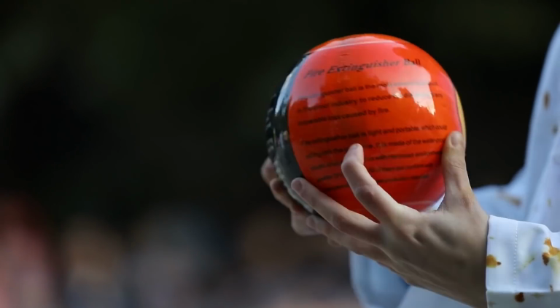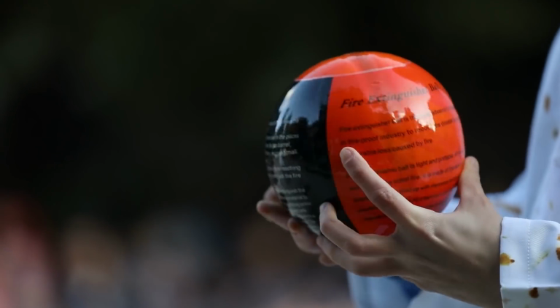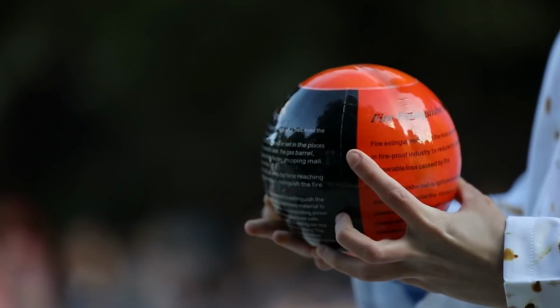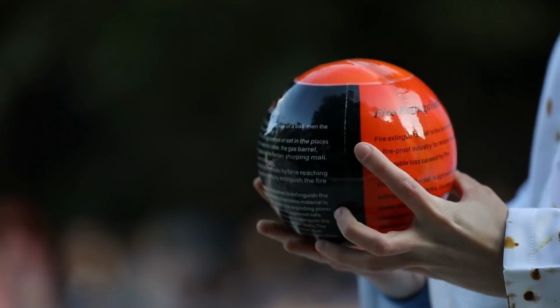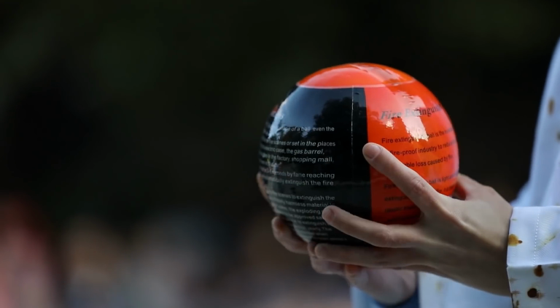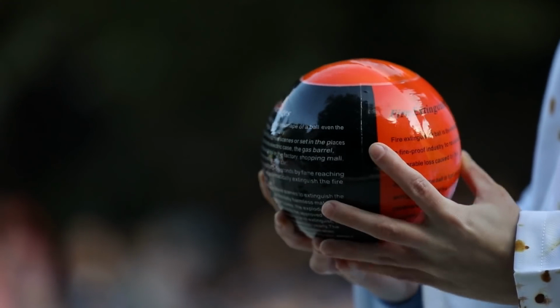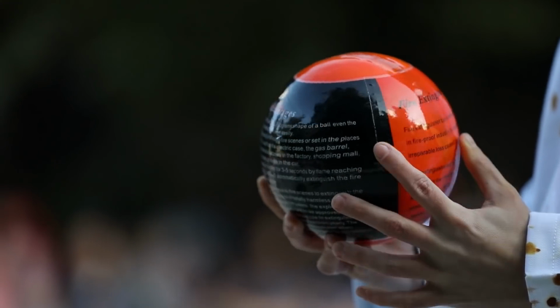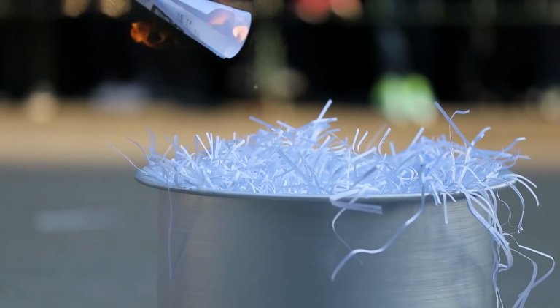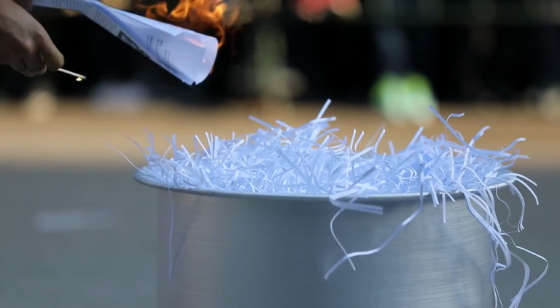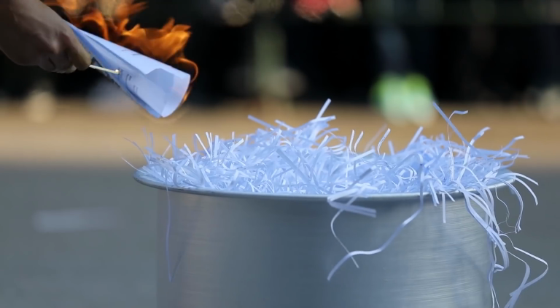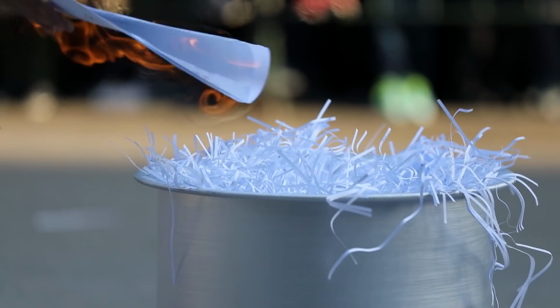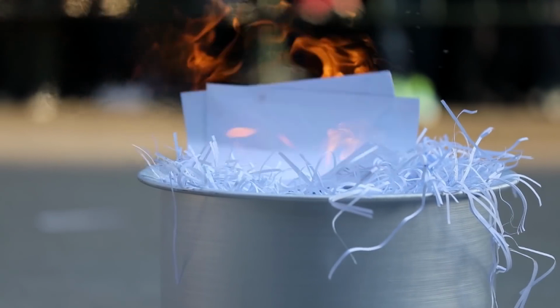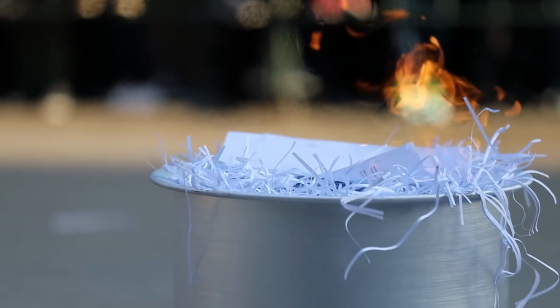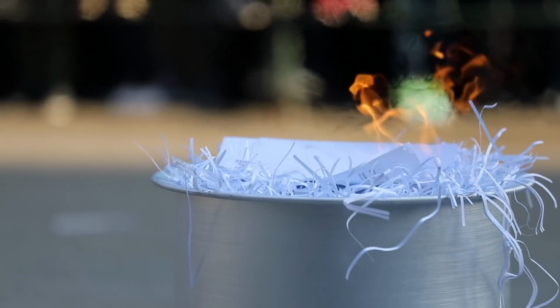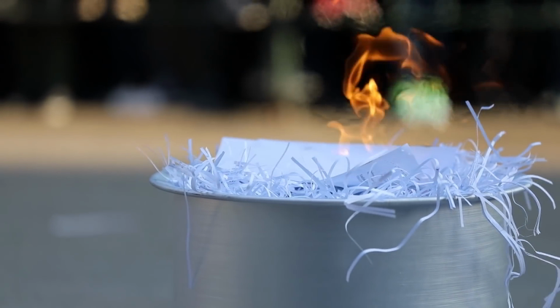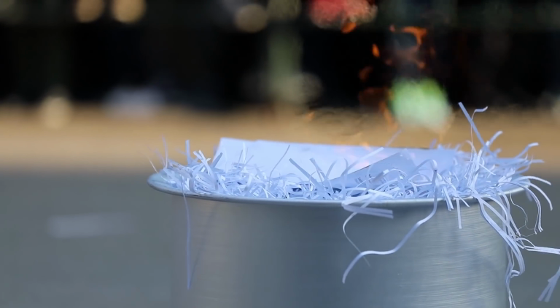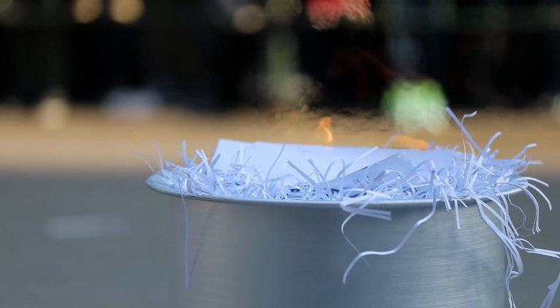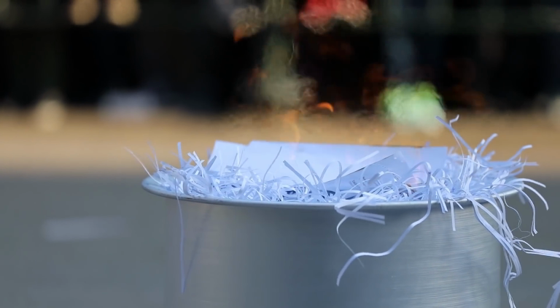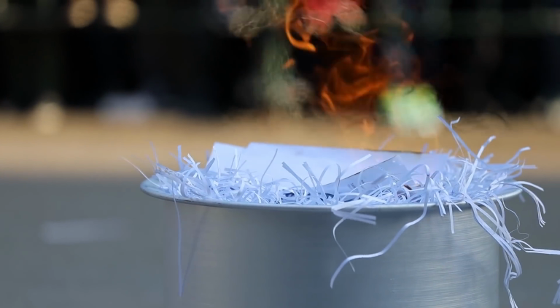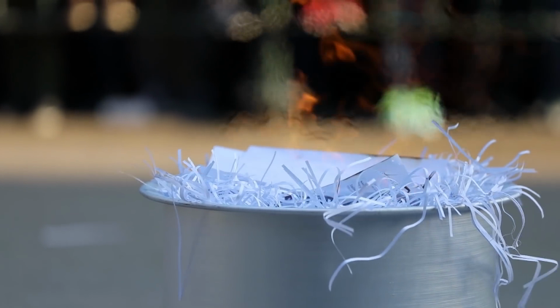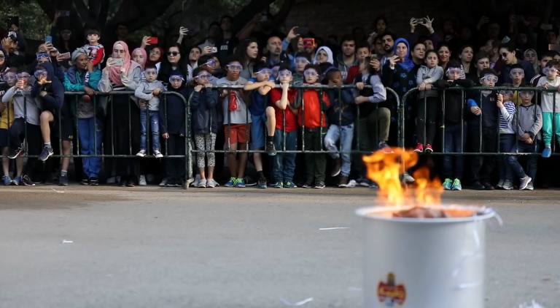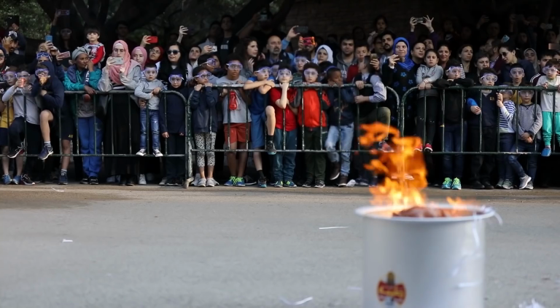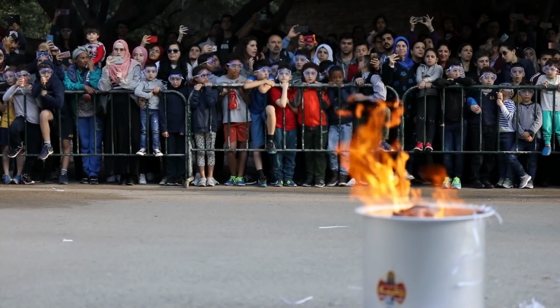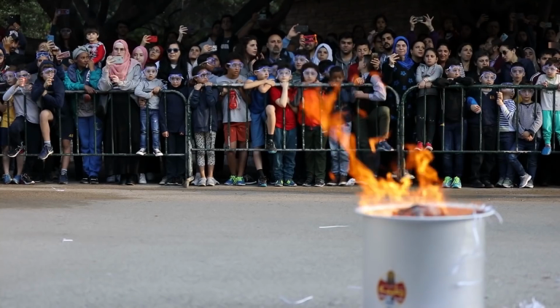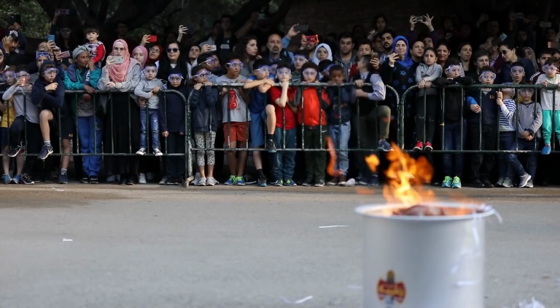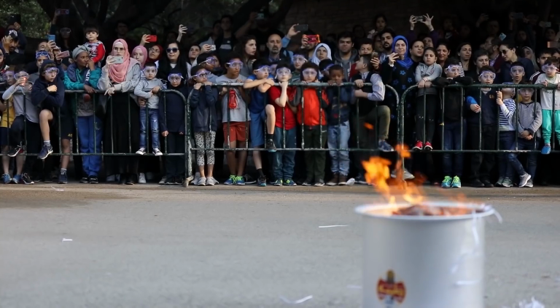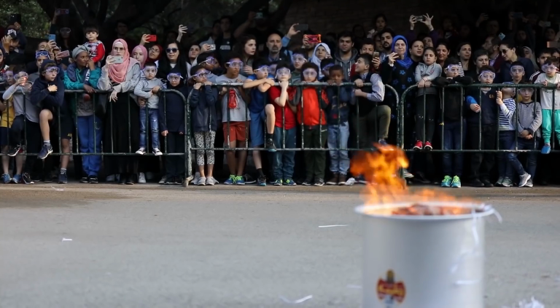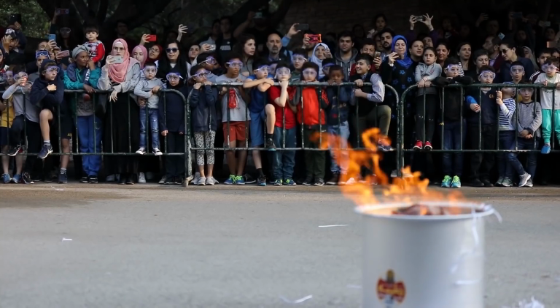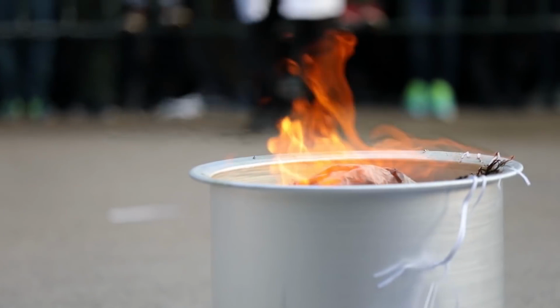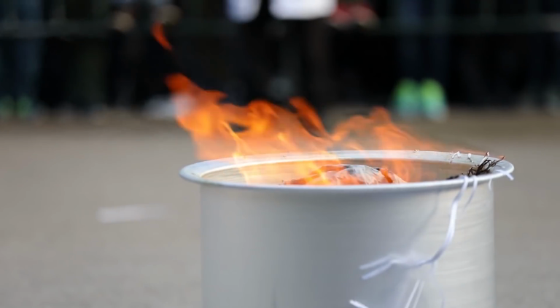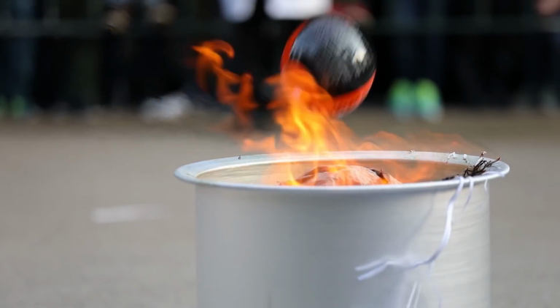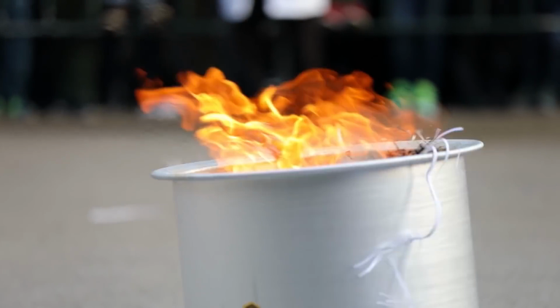The Chem 211 exams are all shredded, and we're going to burn them!